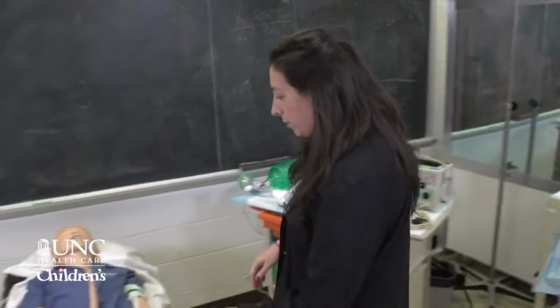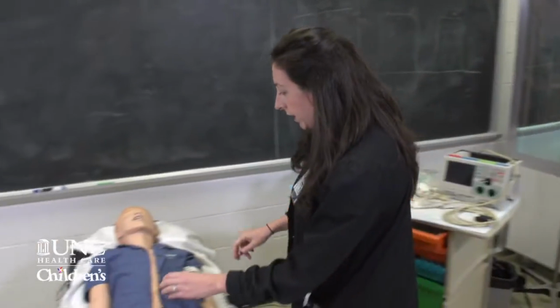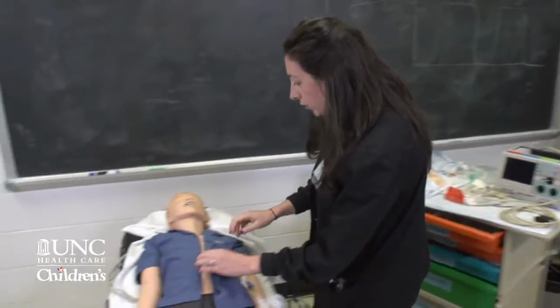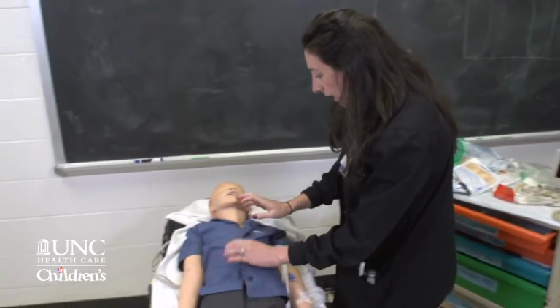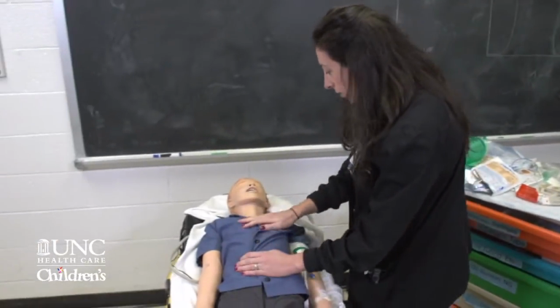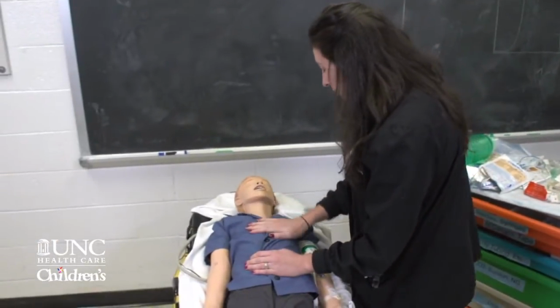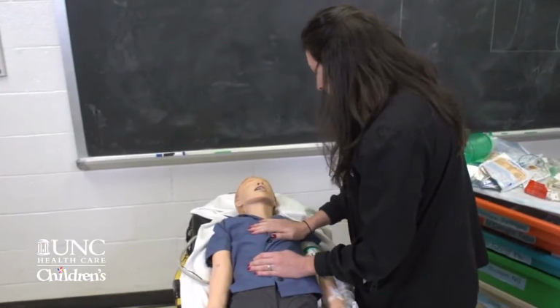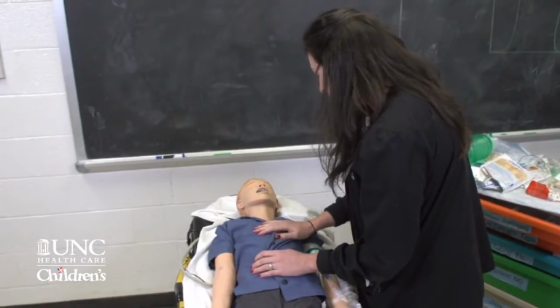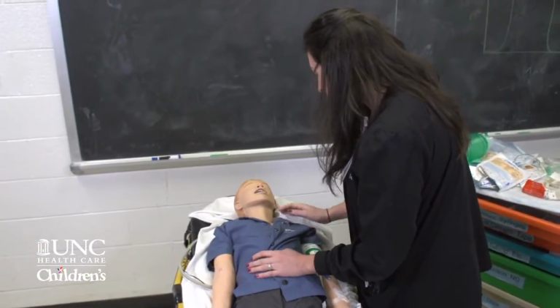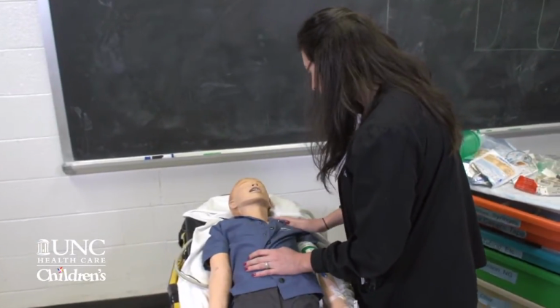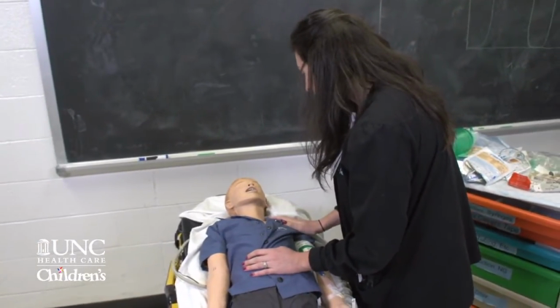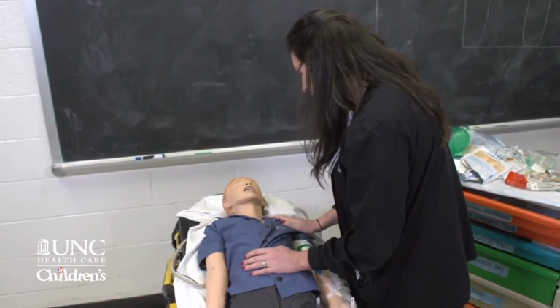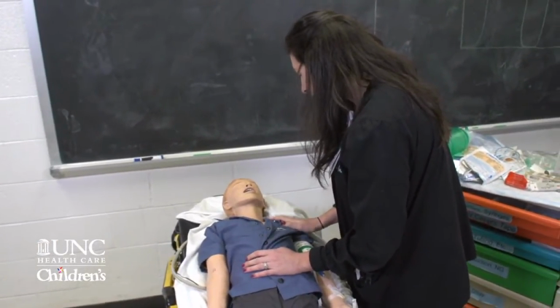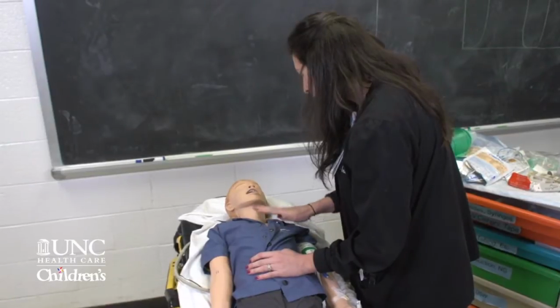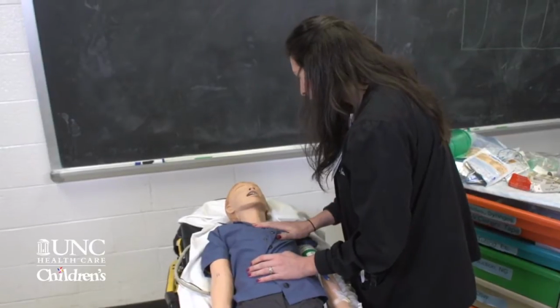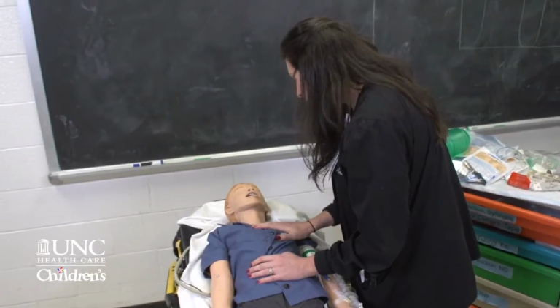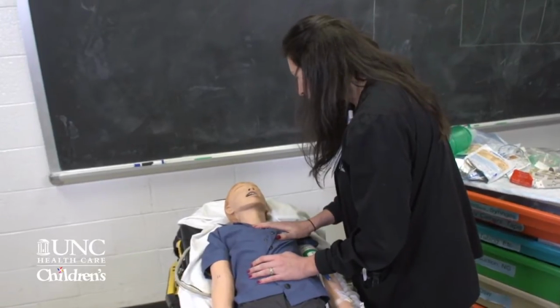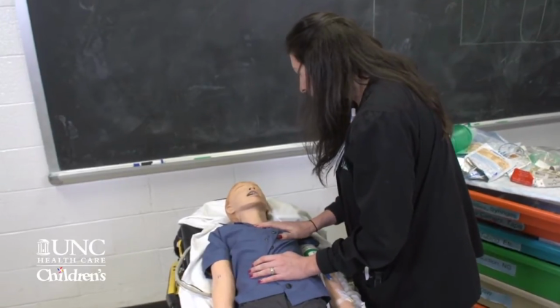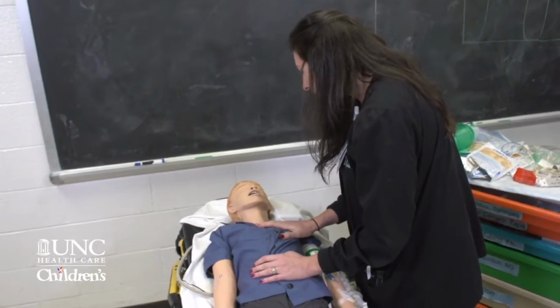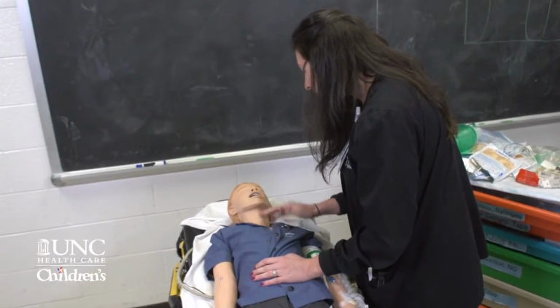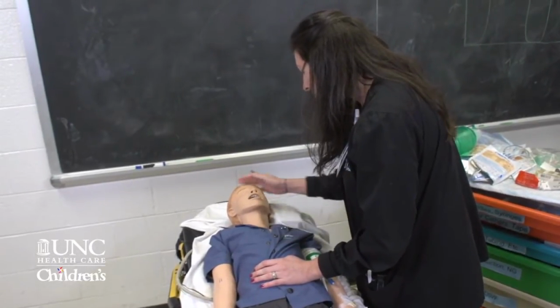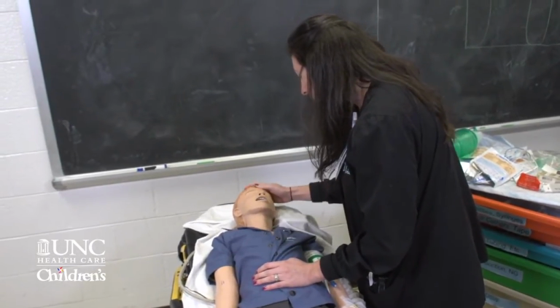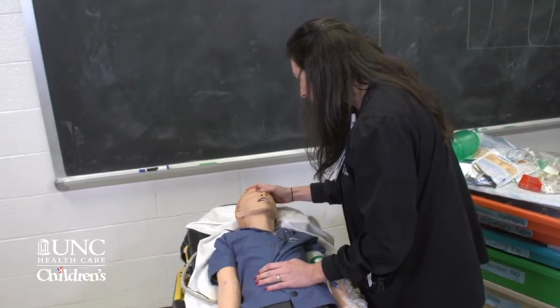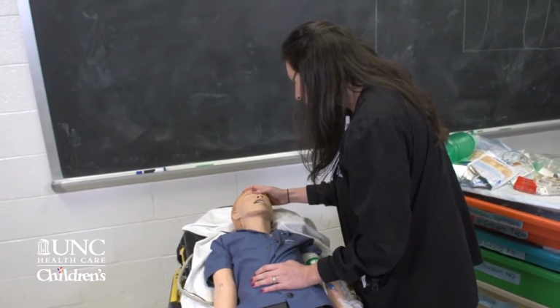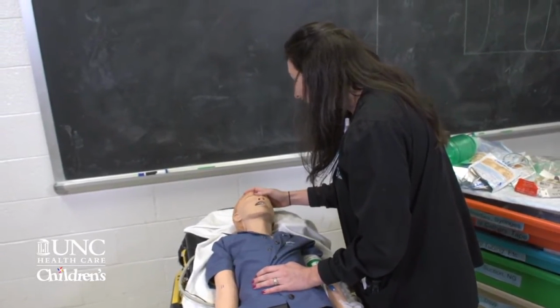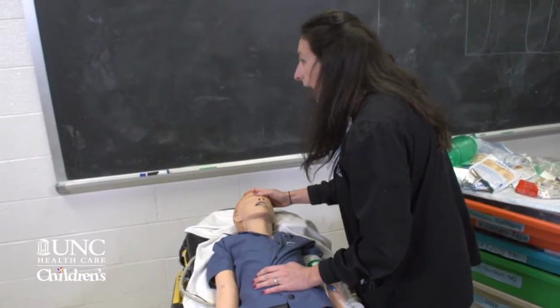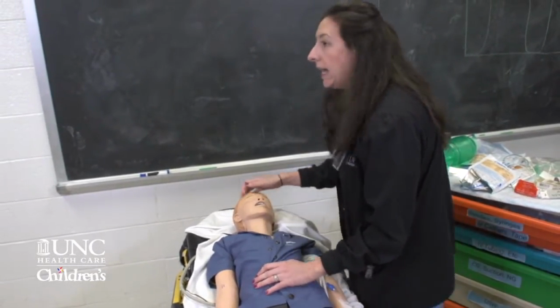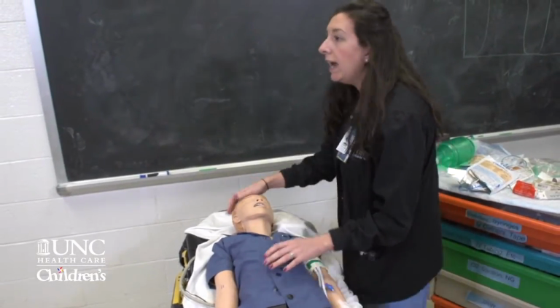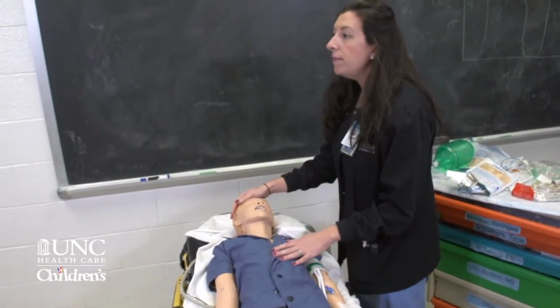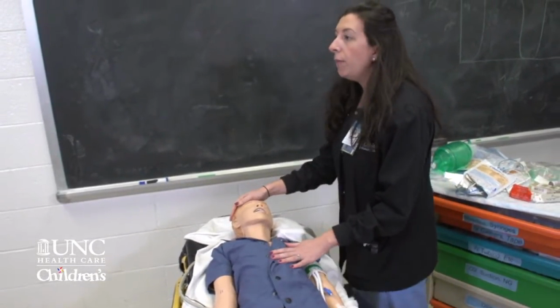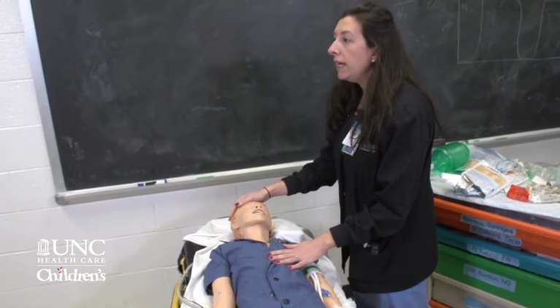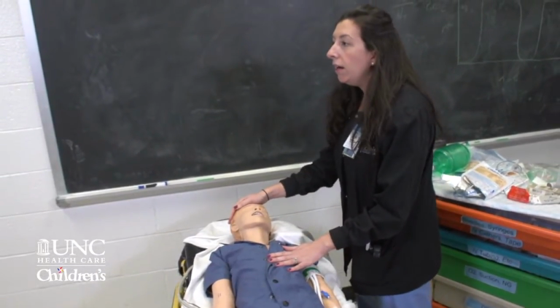Good morning, Bruce. I'm just going to check you out here and do some vital signs. Bruce? Bruce? Hey, can I have some help in here?